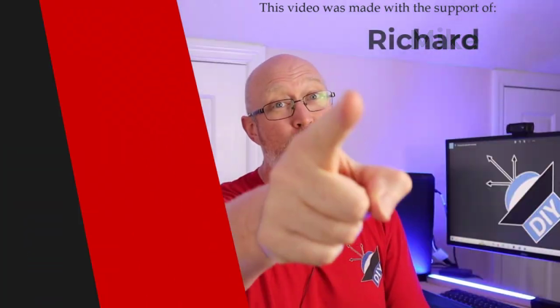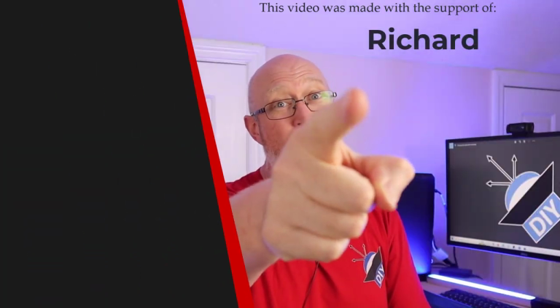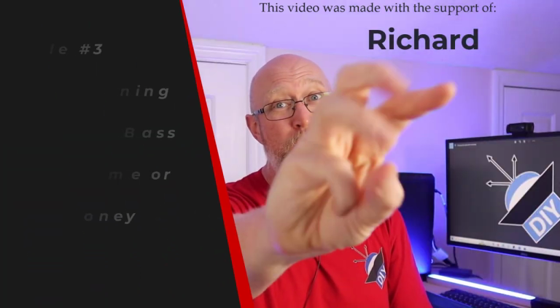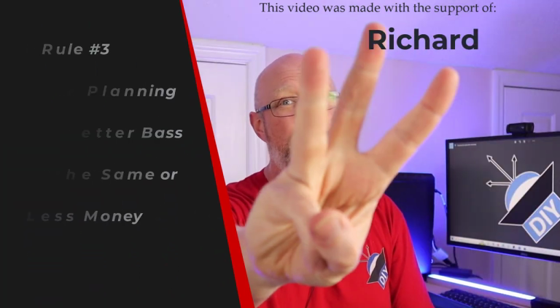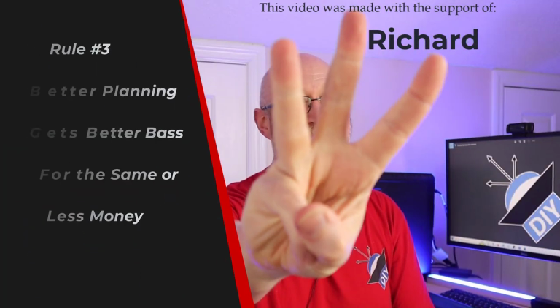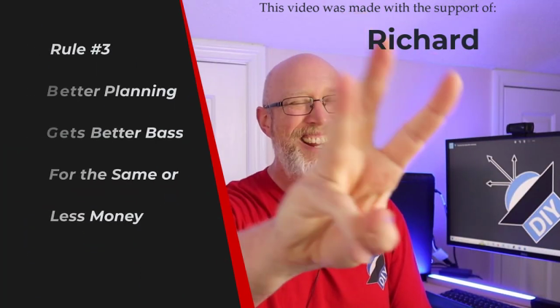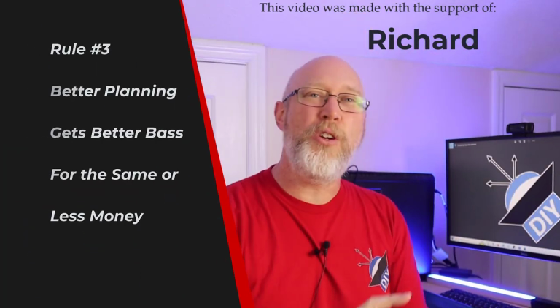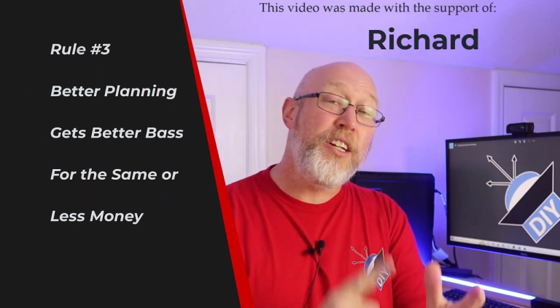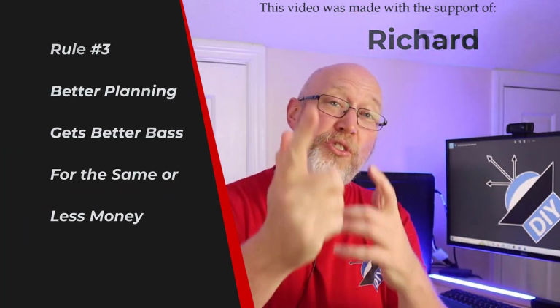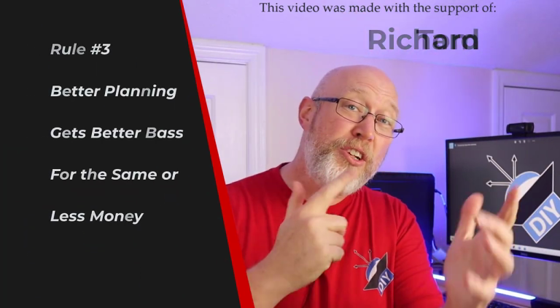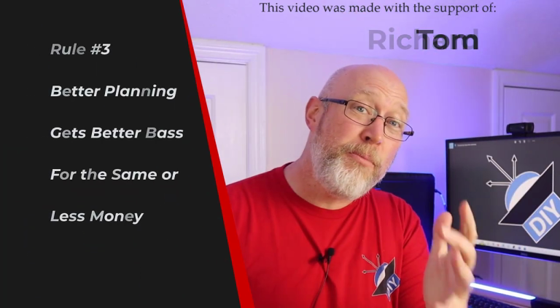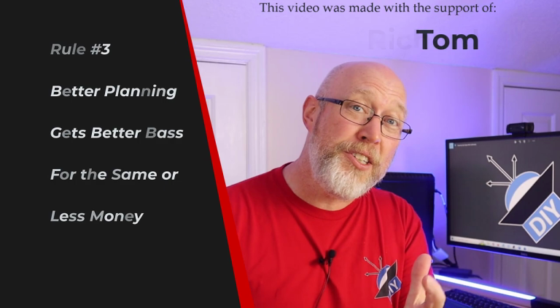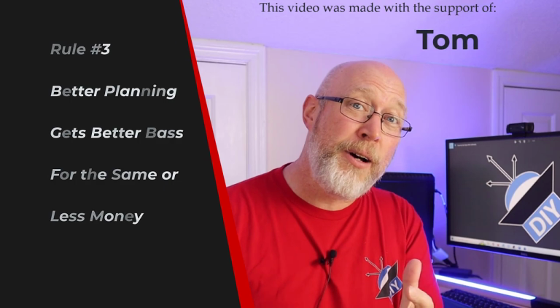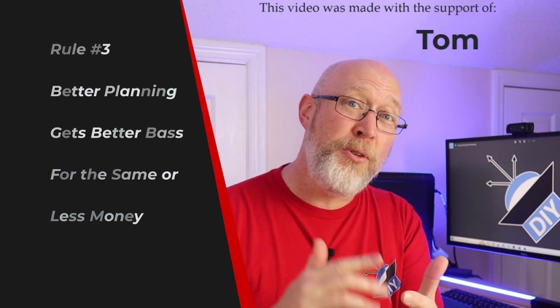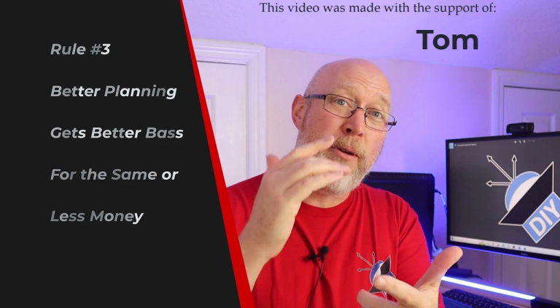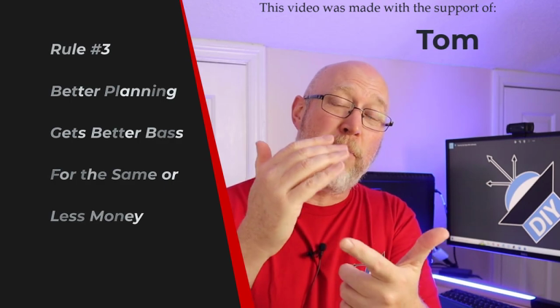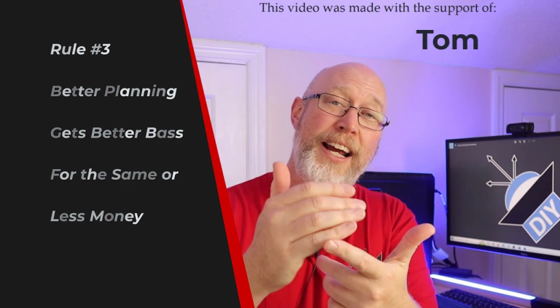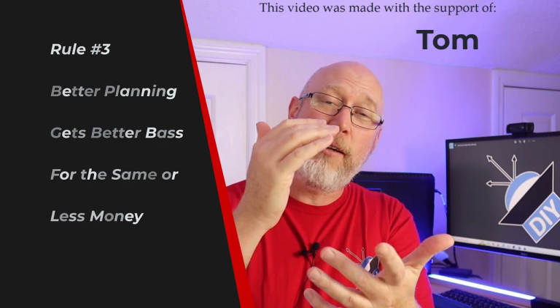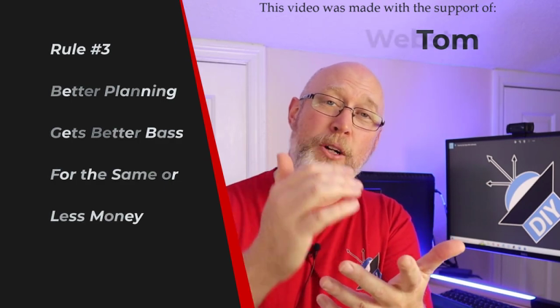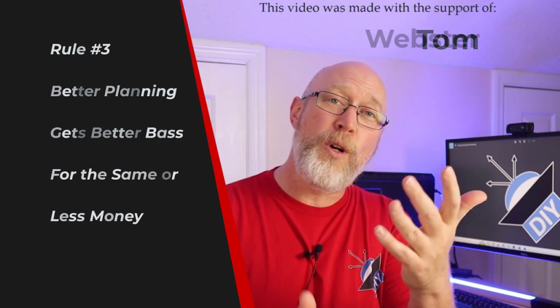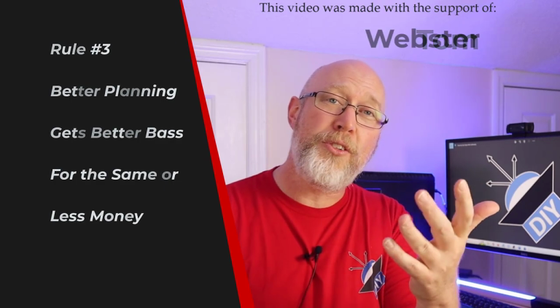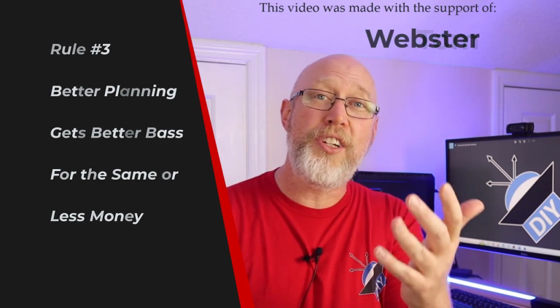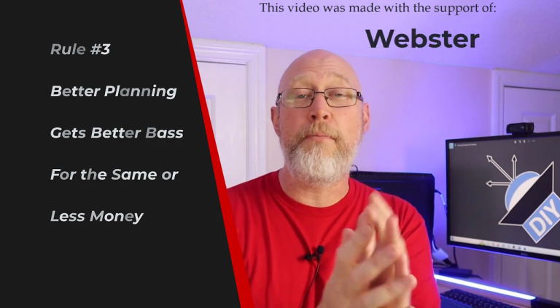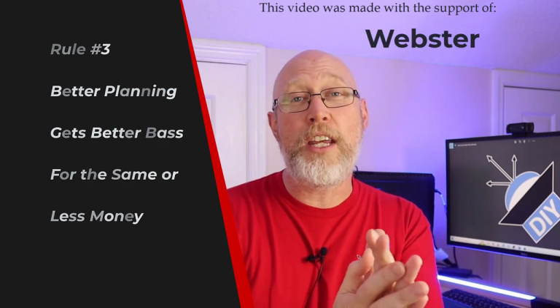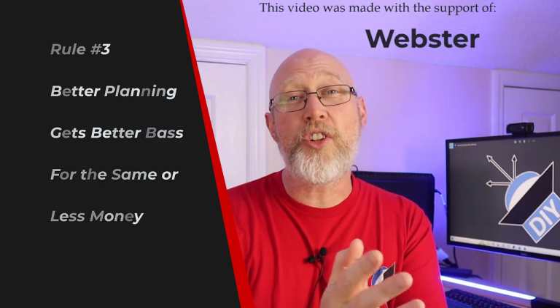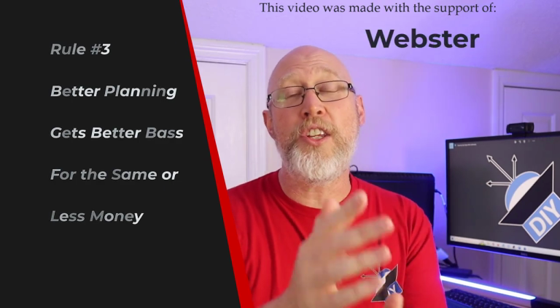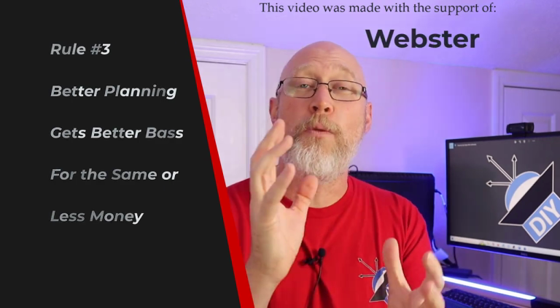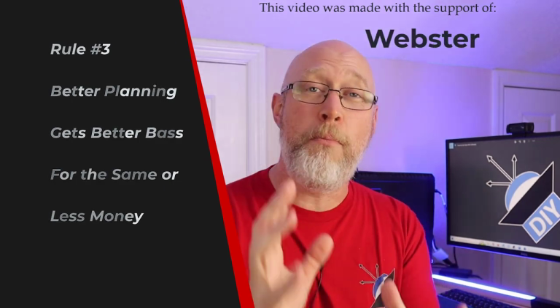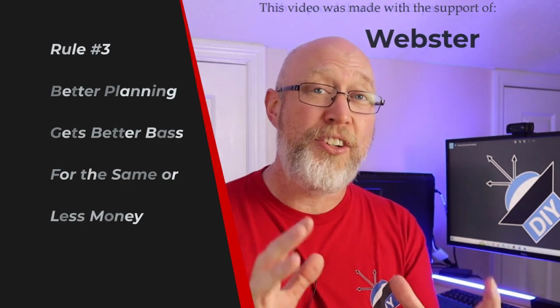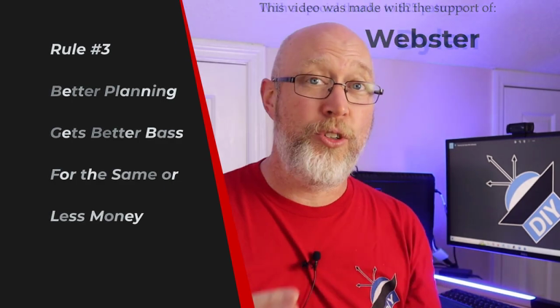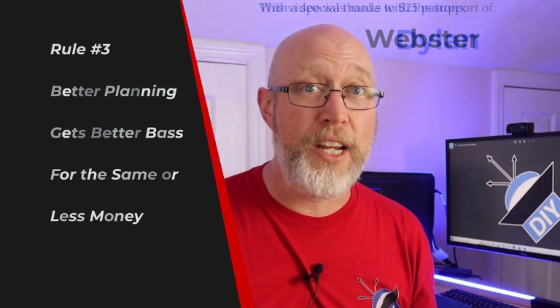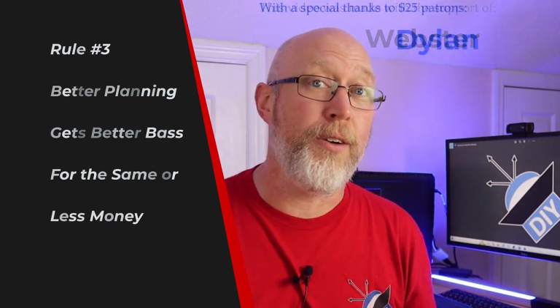Rule number three: you can stretch your budget by doing better planning, better researching, and making sure that you match your gear.